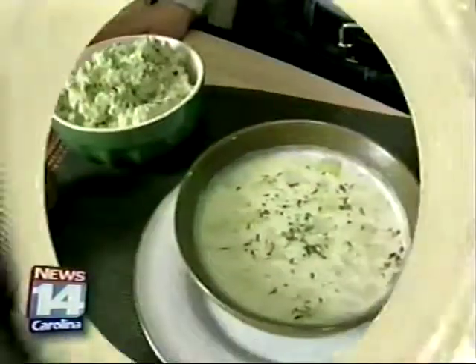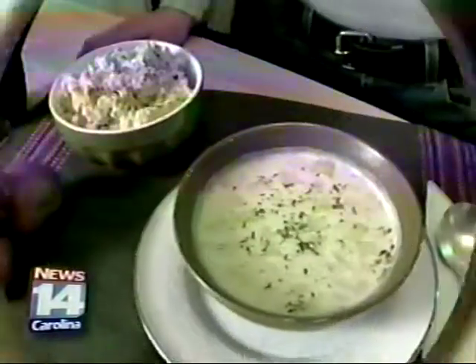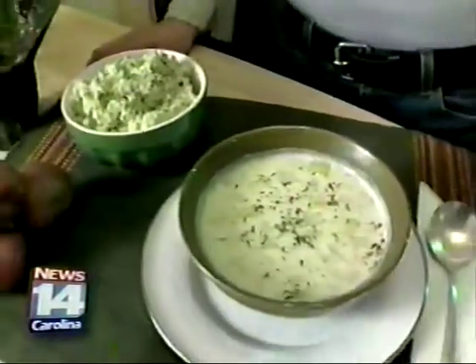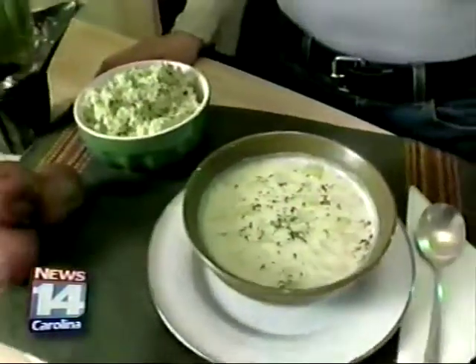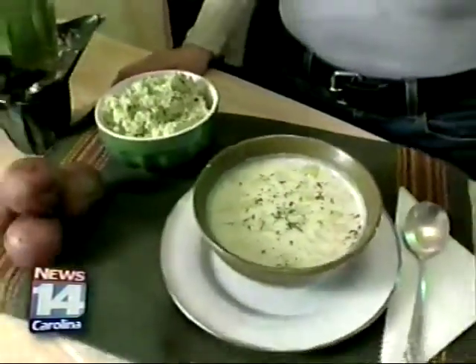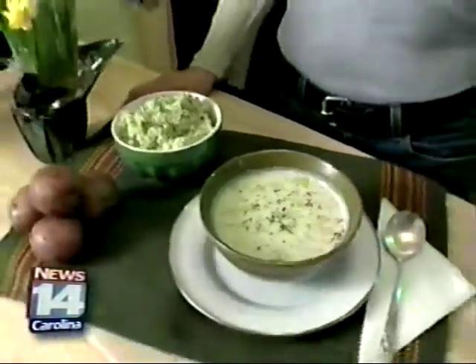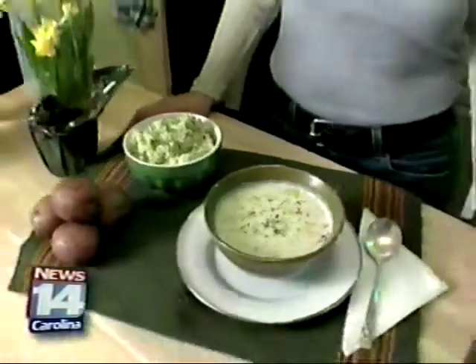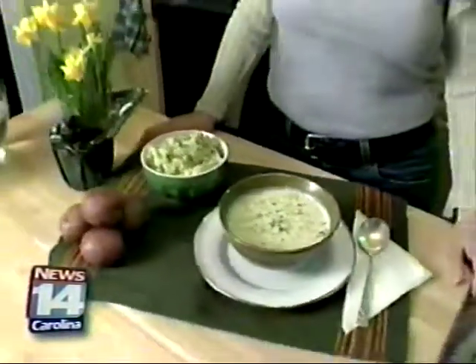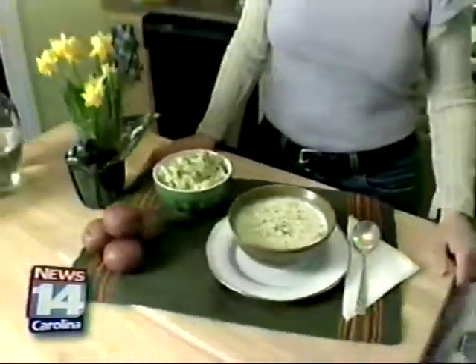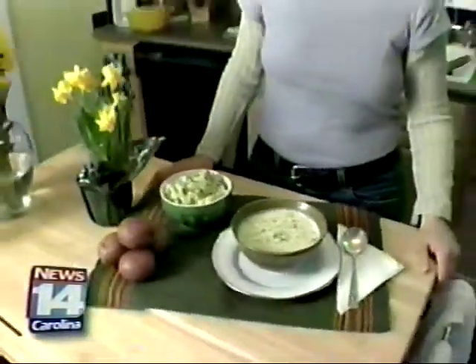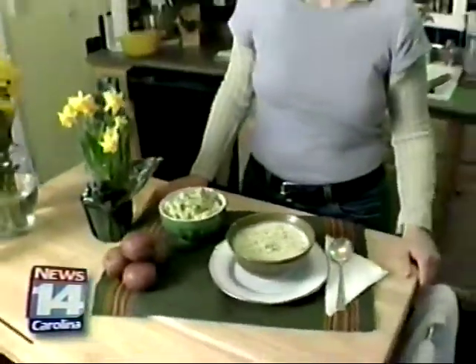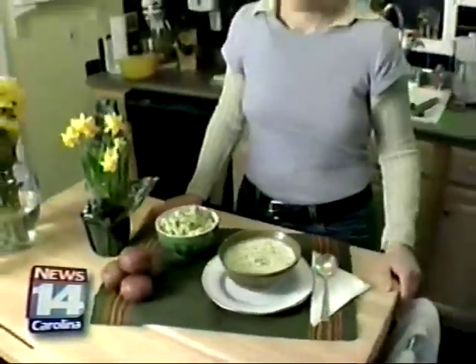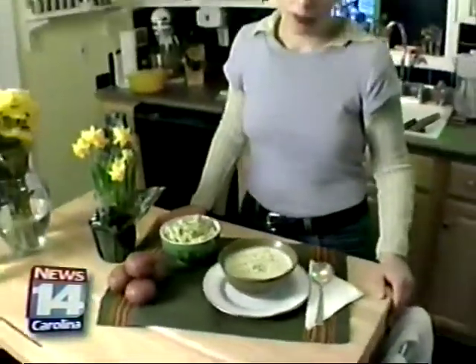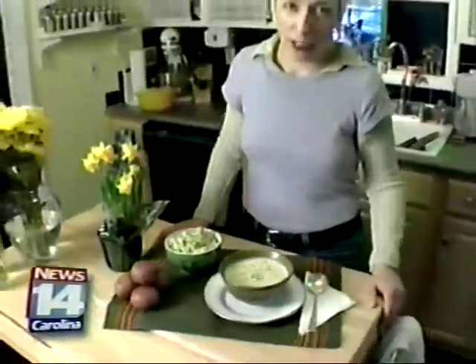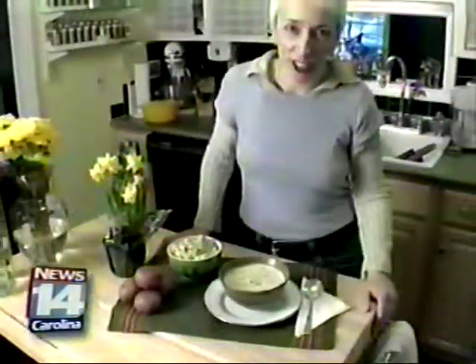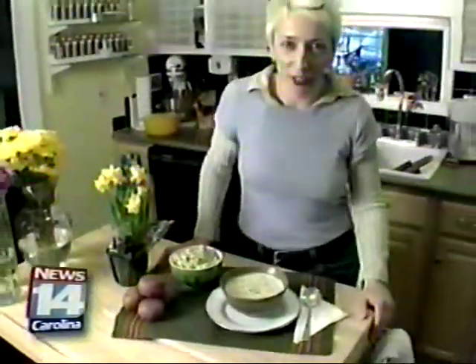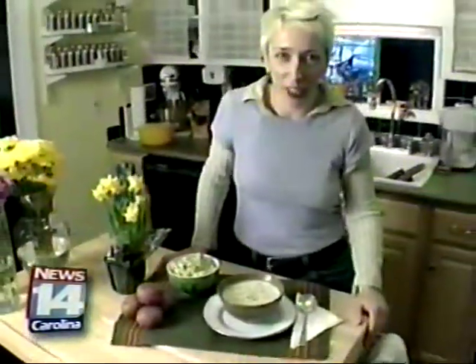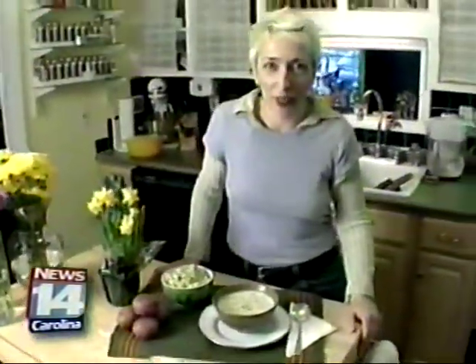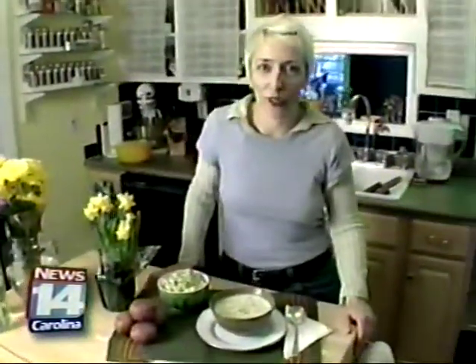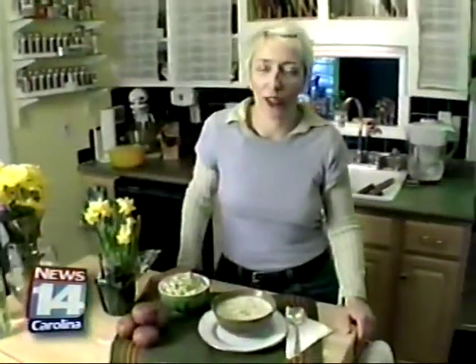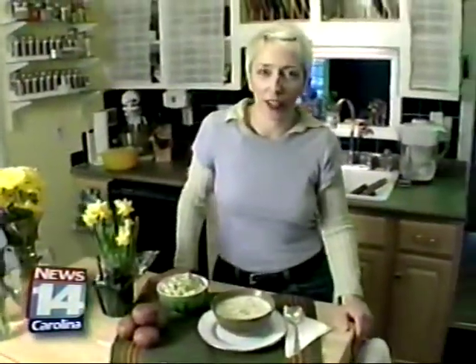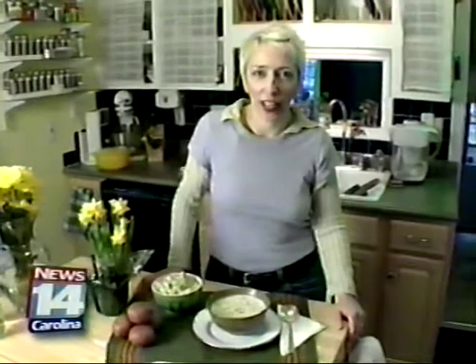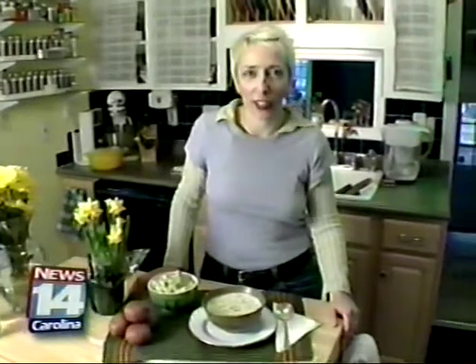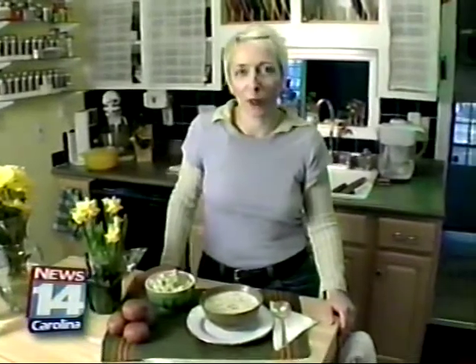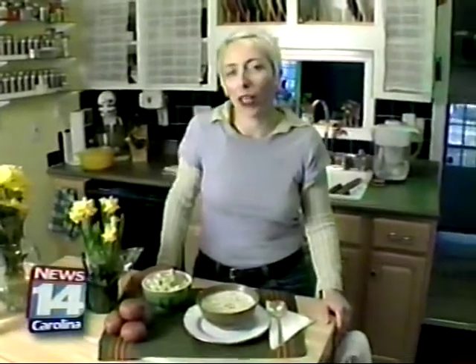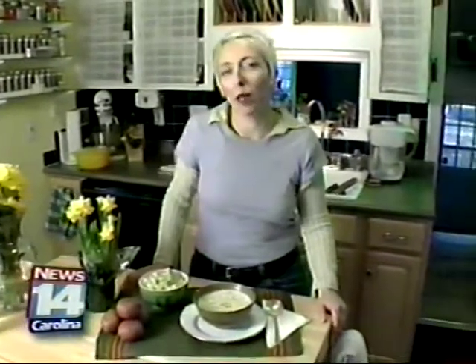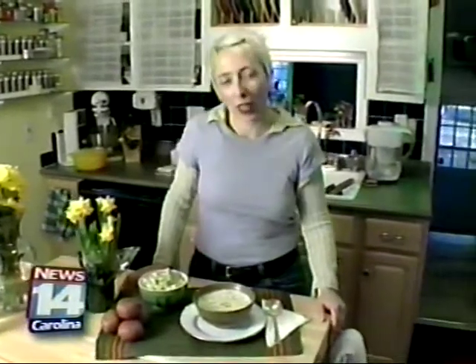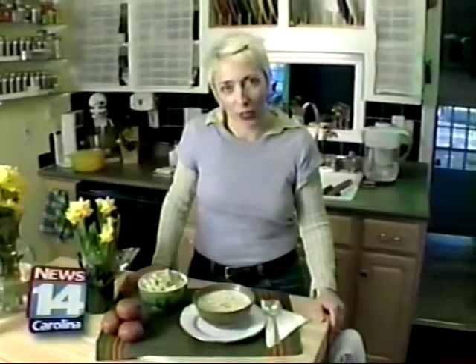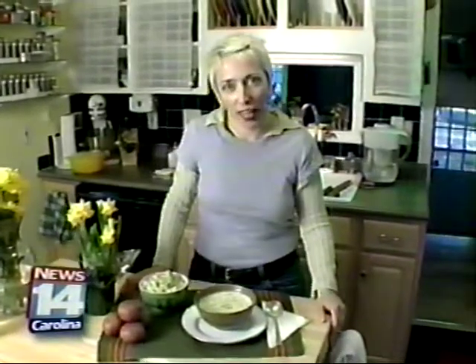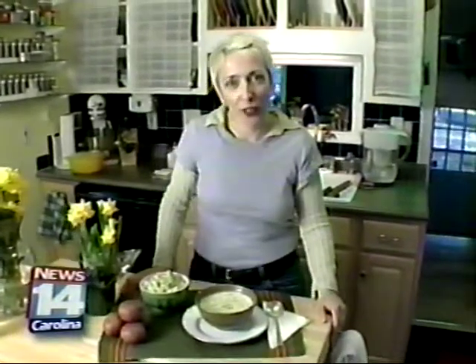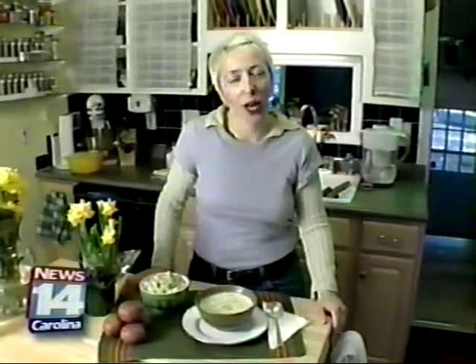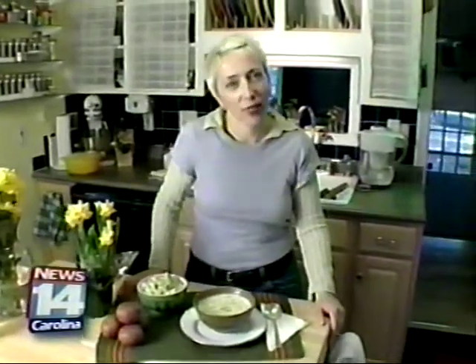And that's two quick and easy St. Patrick's Day recipes for your Carolina cookbook. I'm Chef Shirley — try them today.